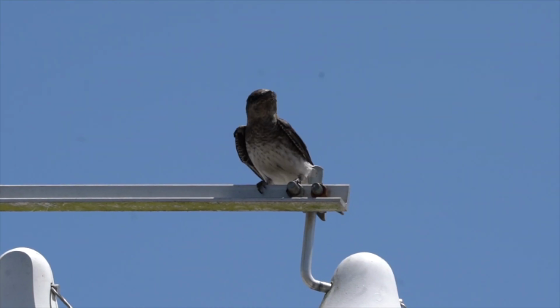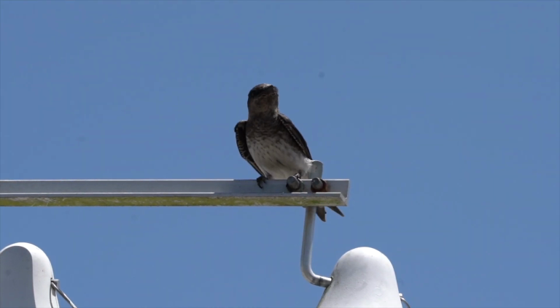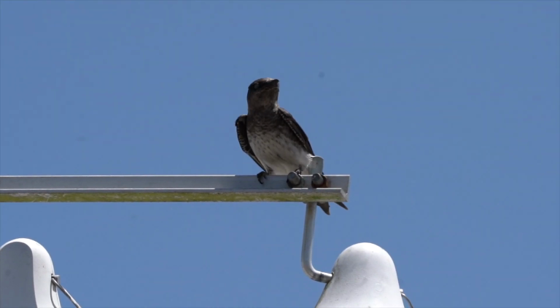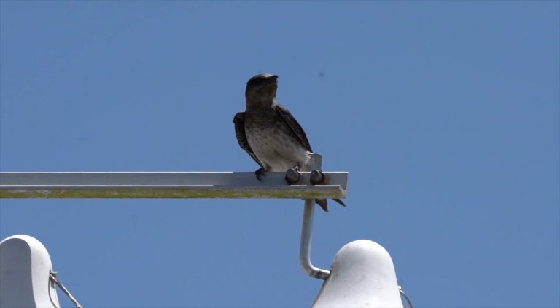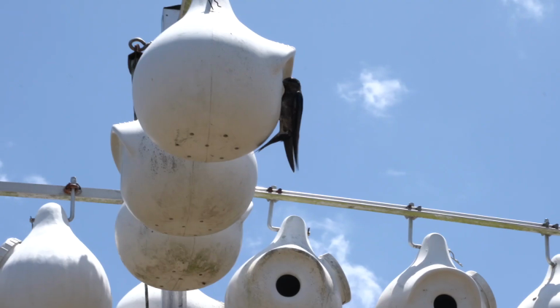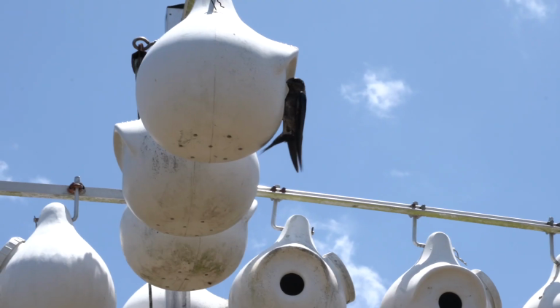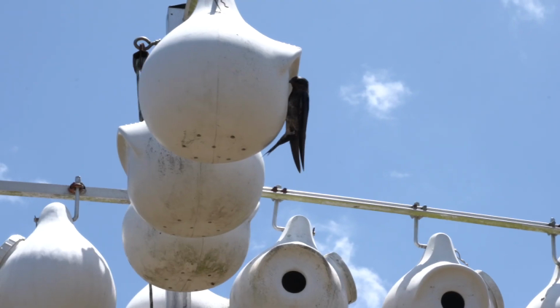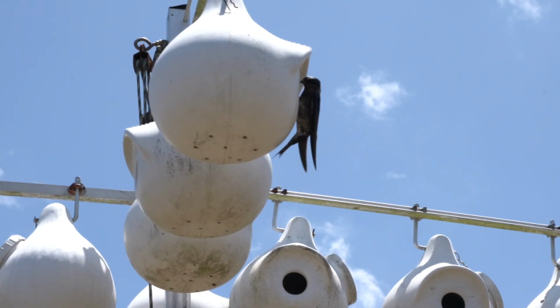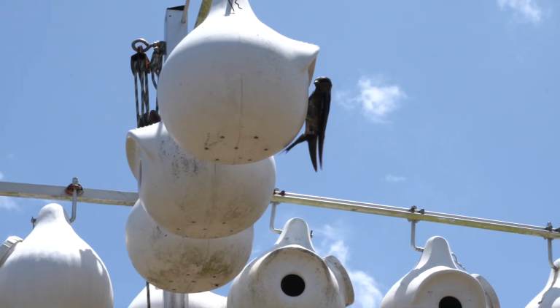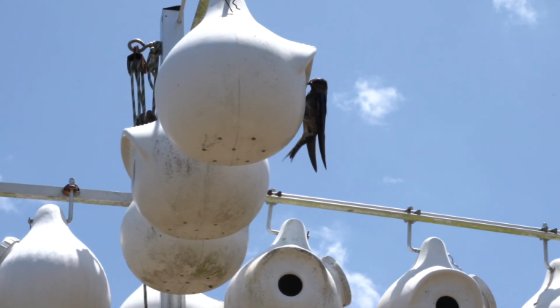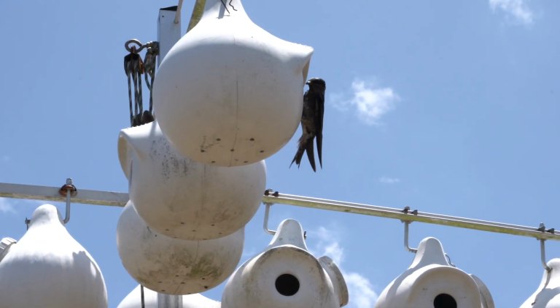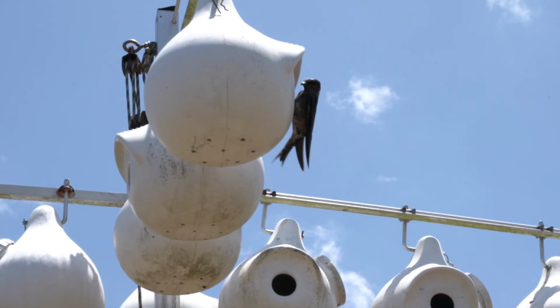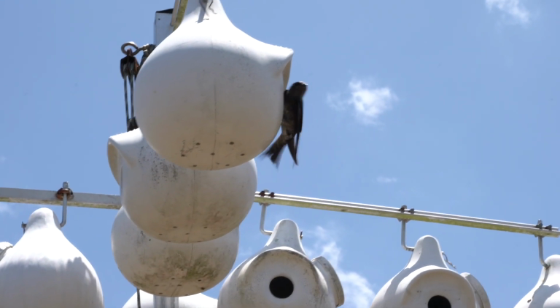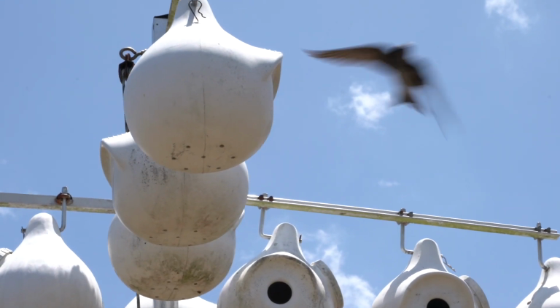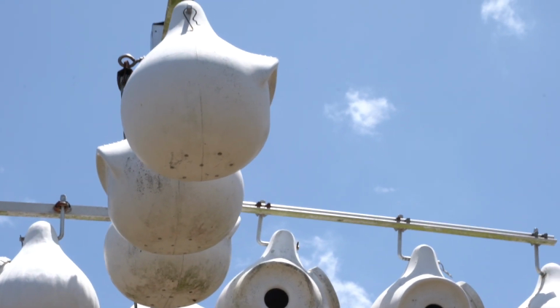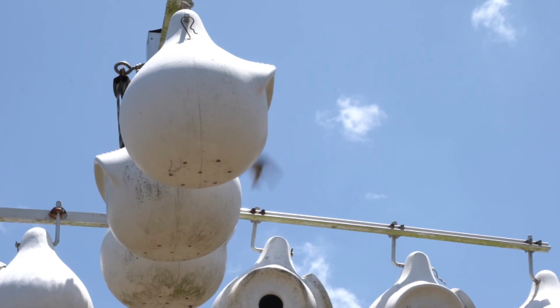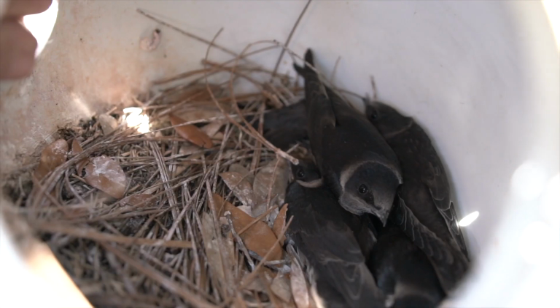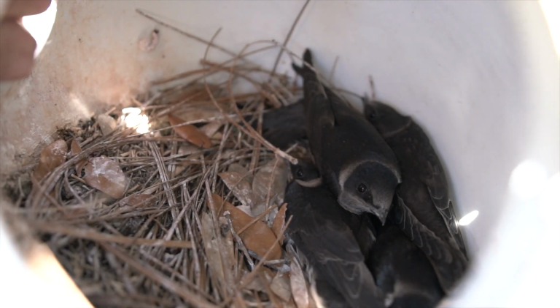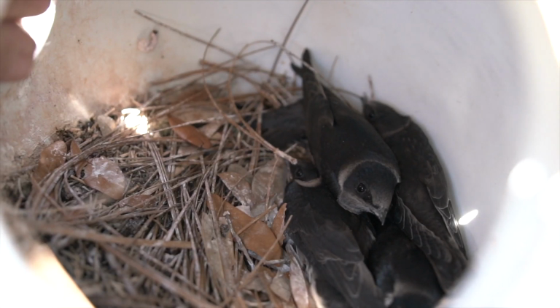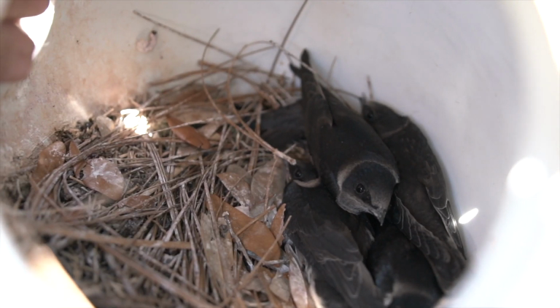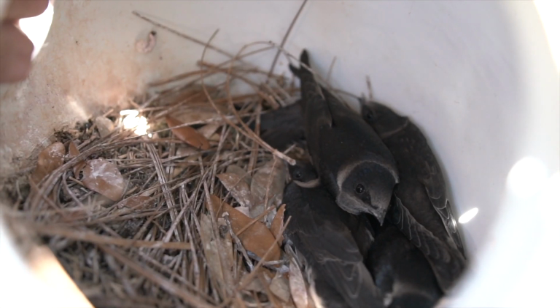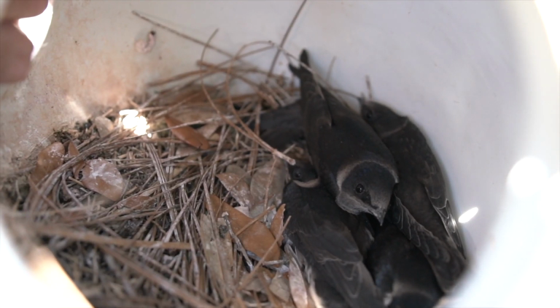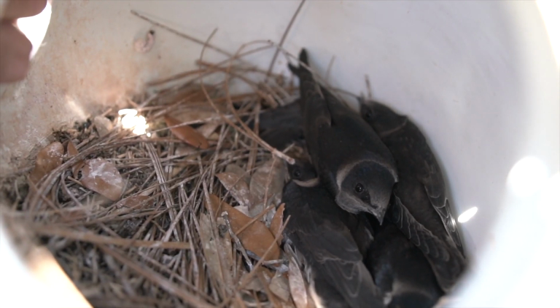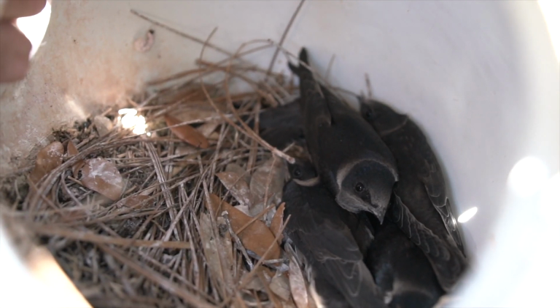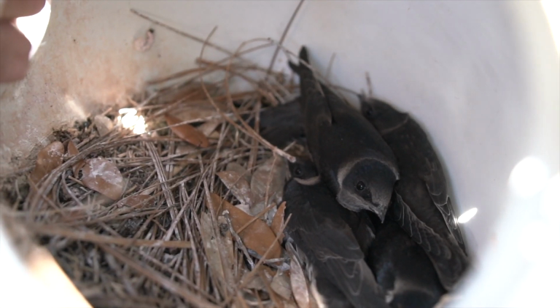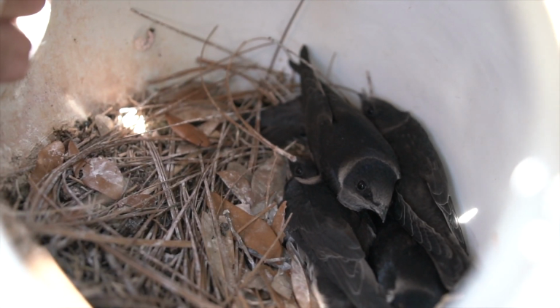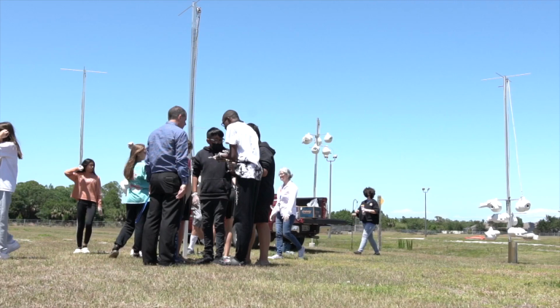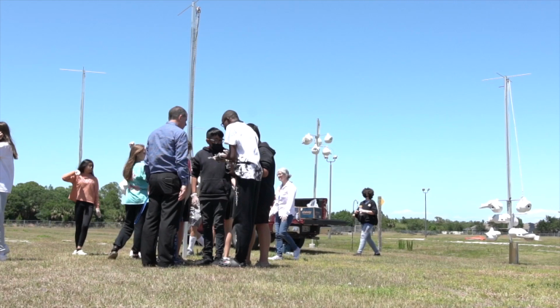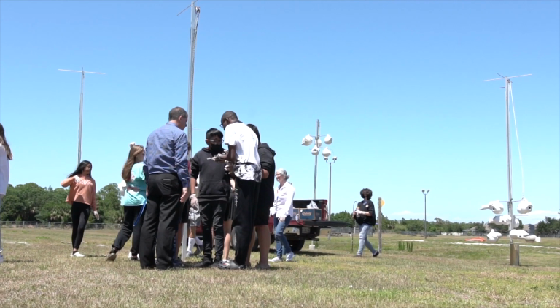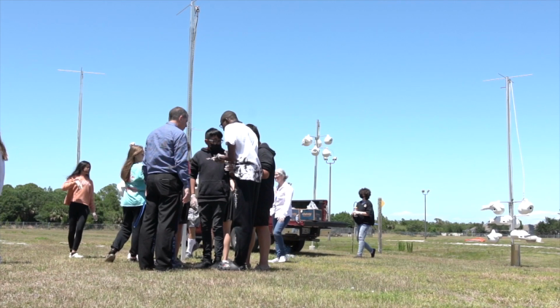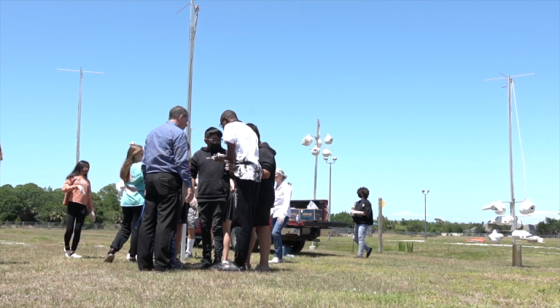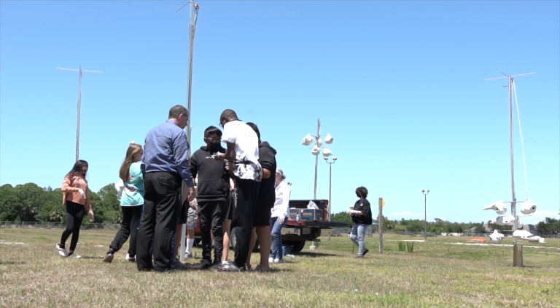The kinds of gourds that are successful — and there are many different kinds — nesting materials, predator guards, things like that are what we experiment with.